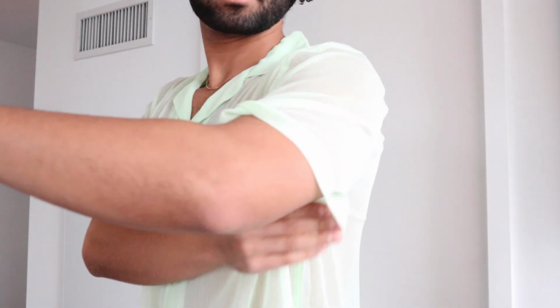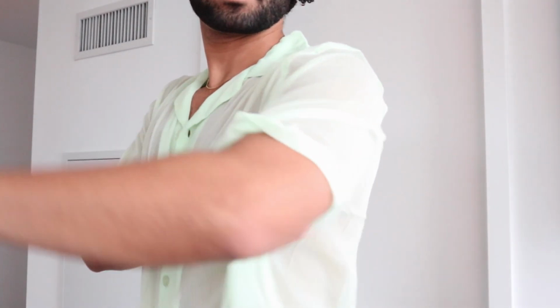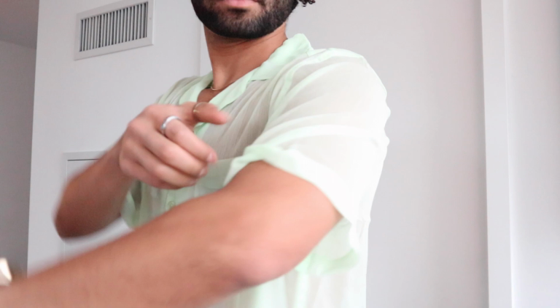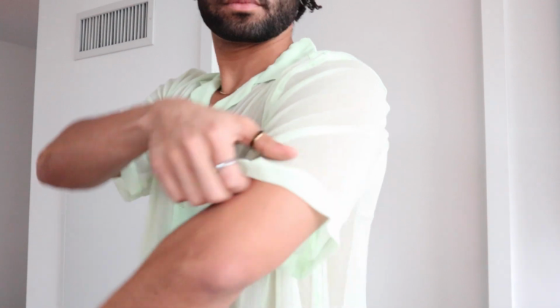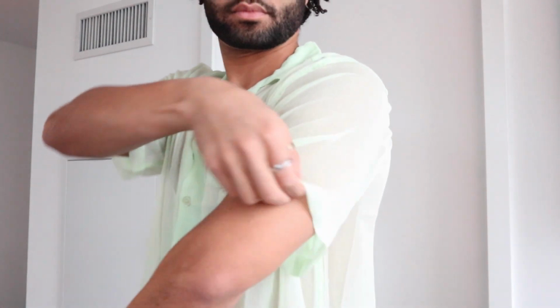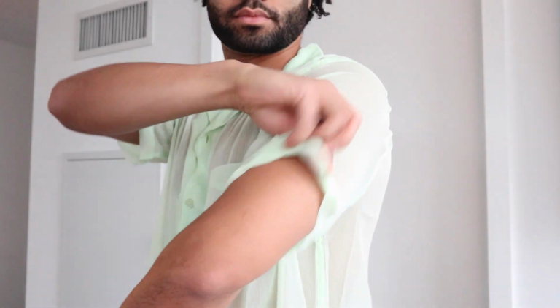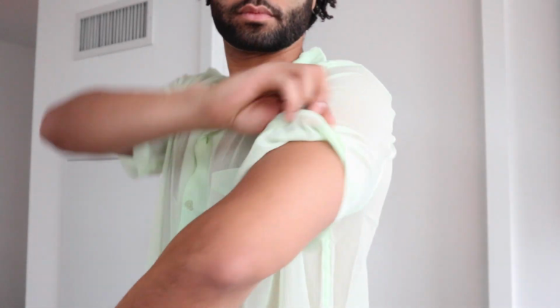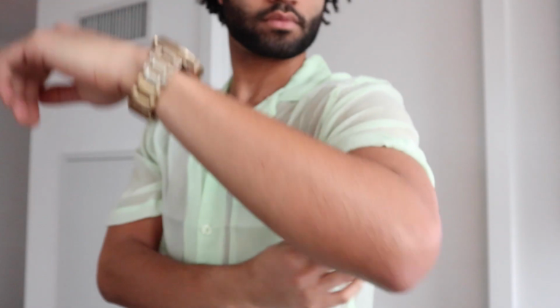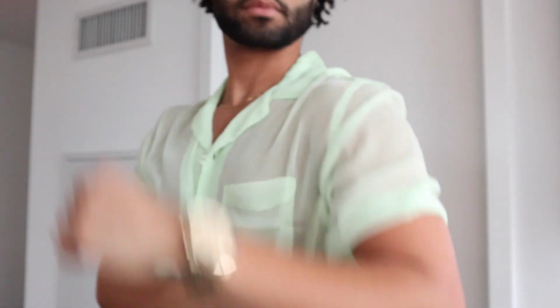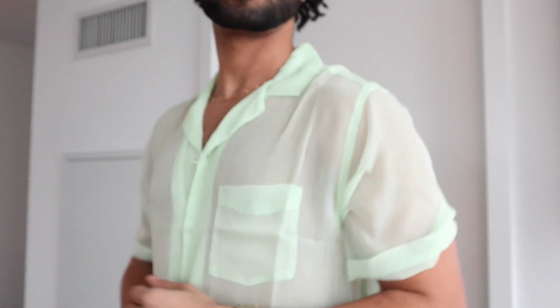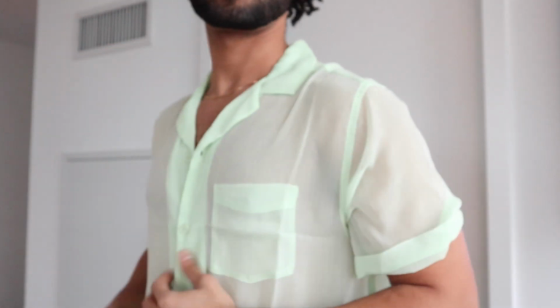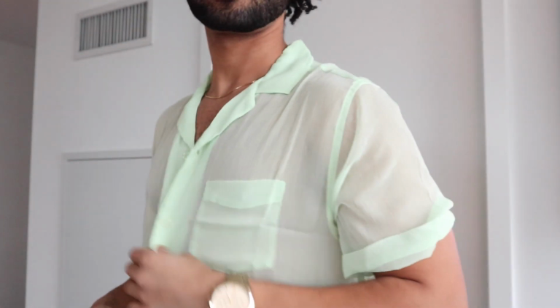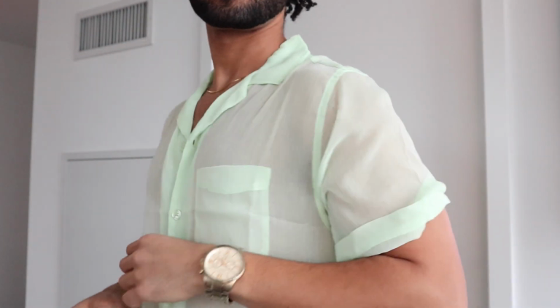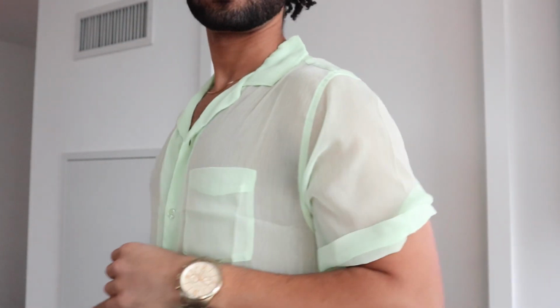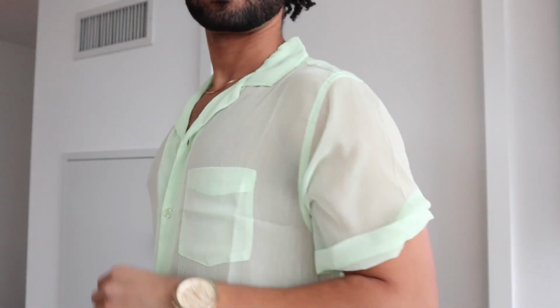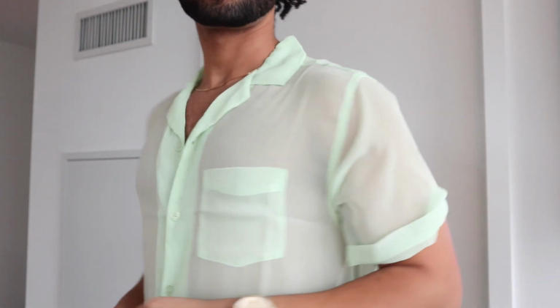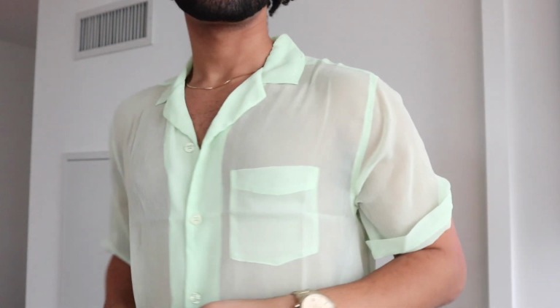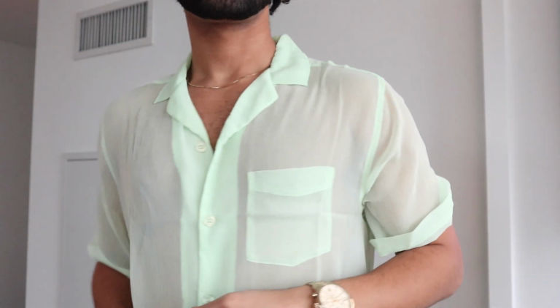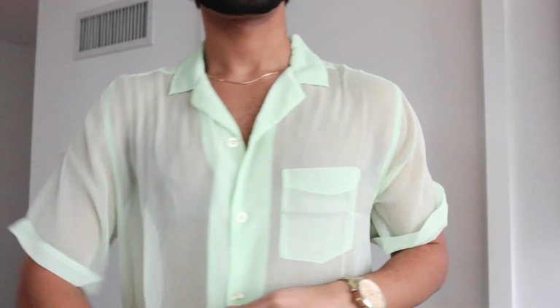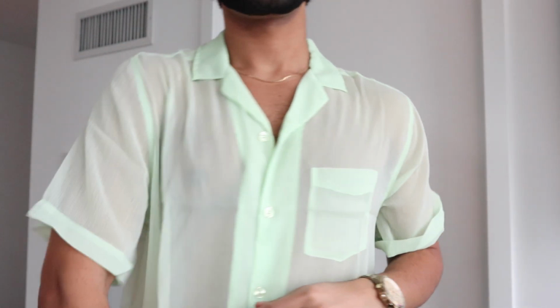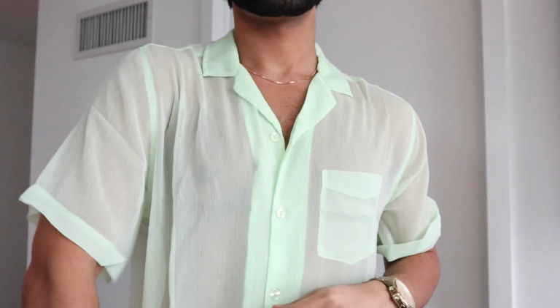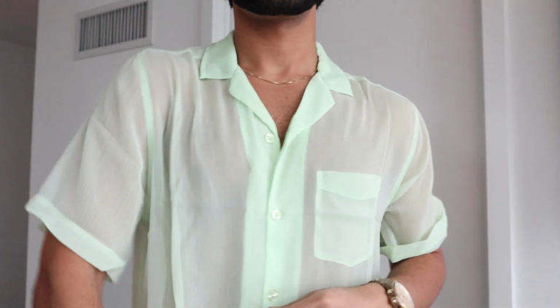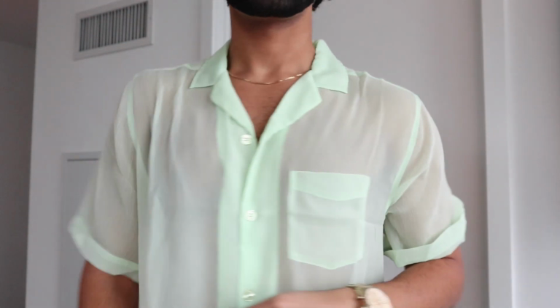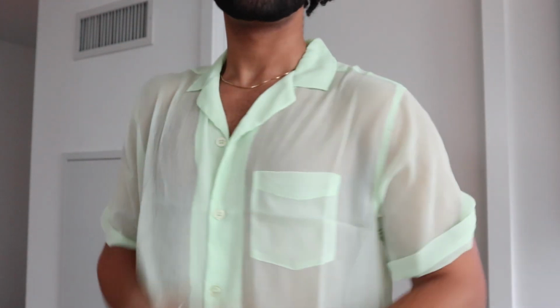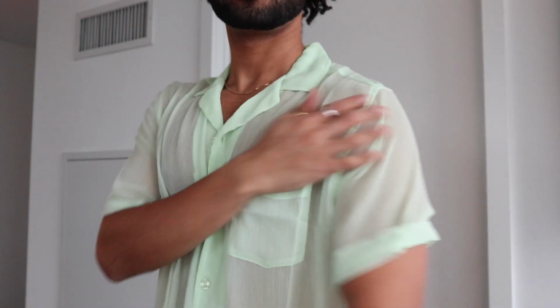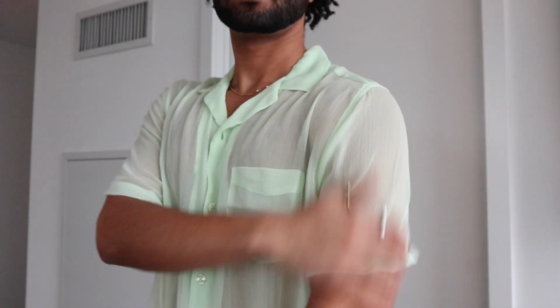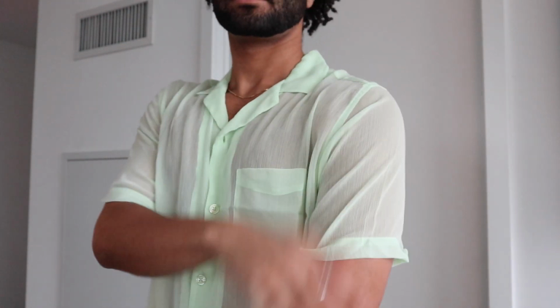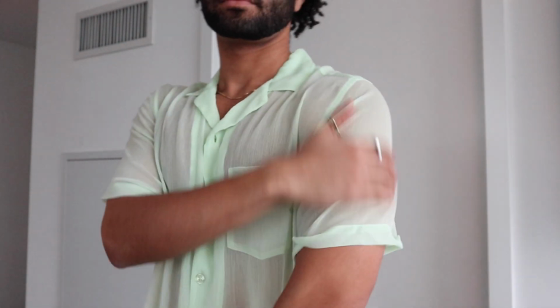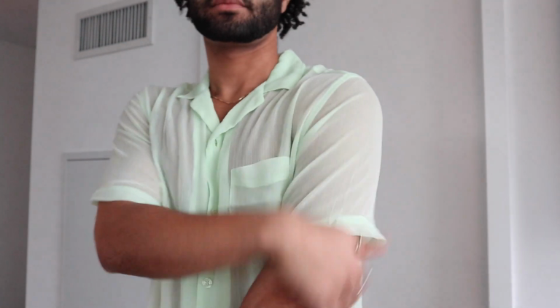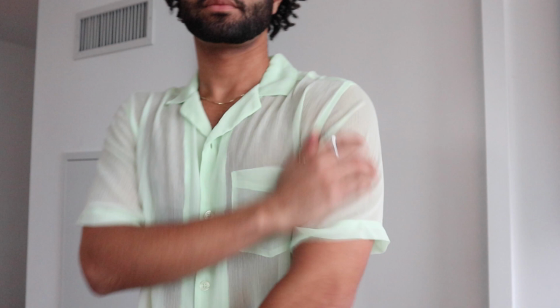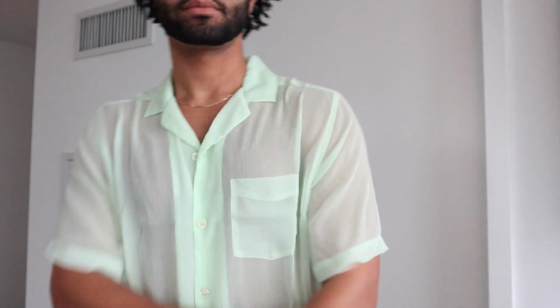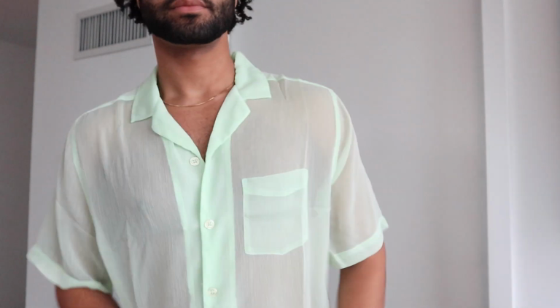For the sleeves, you can roll it up if you want to, but personally I prefer the sleeves rolled down, so I'm going to just leave it rolled down.